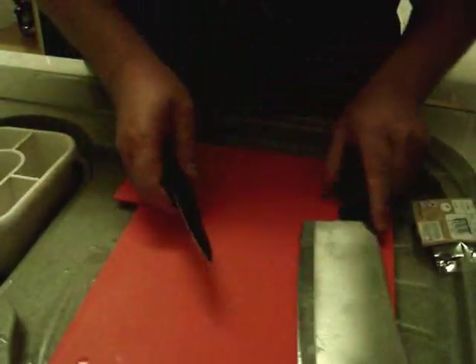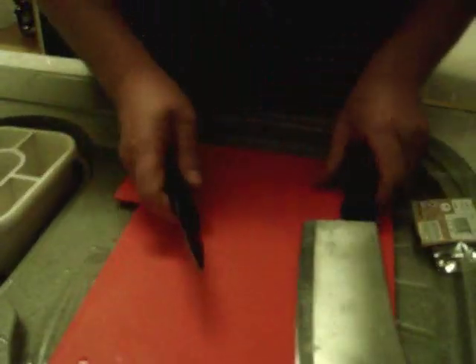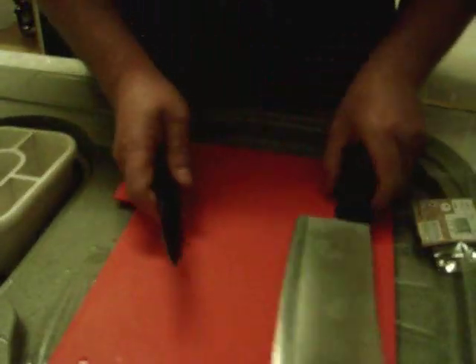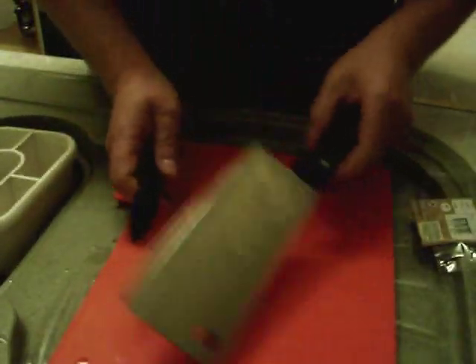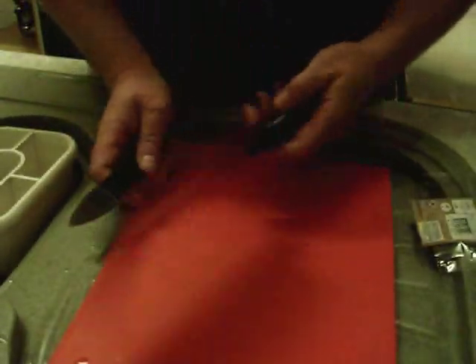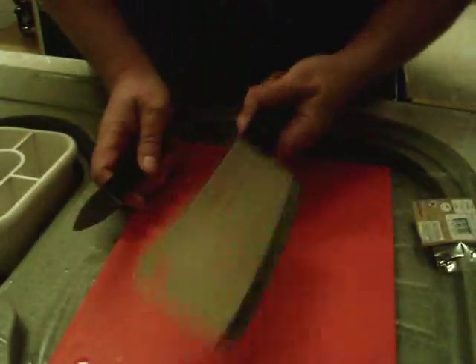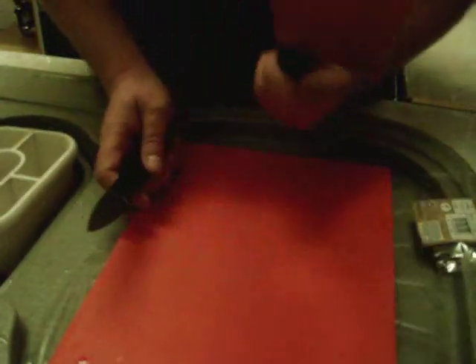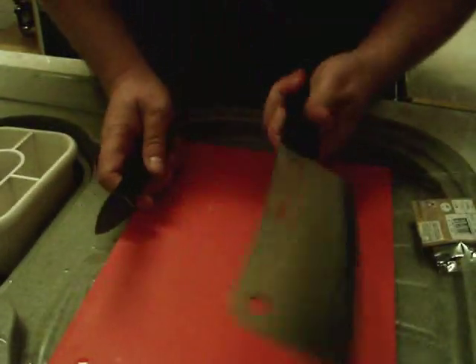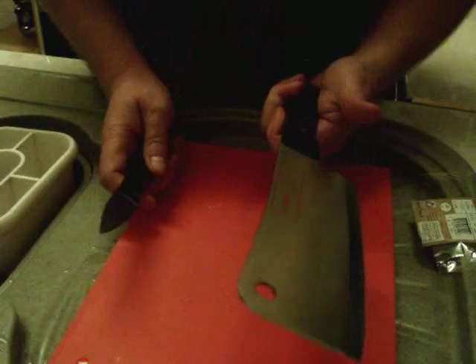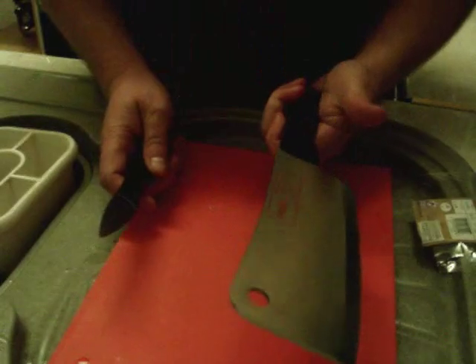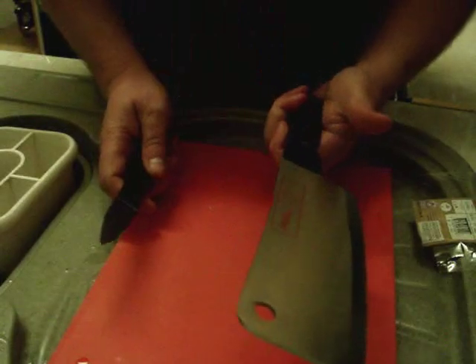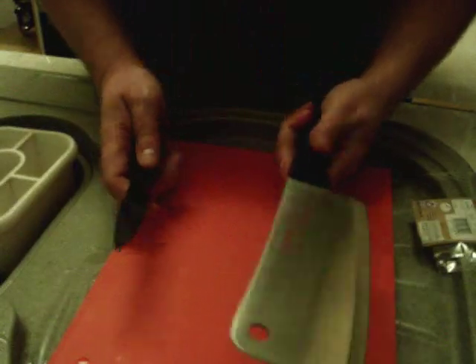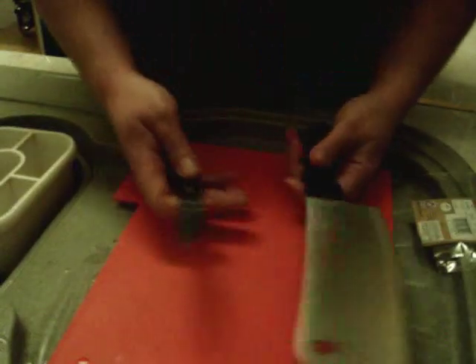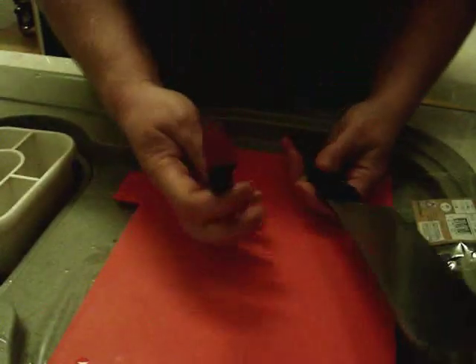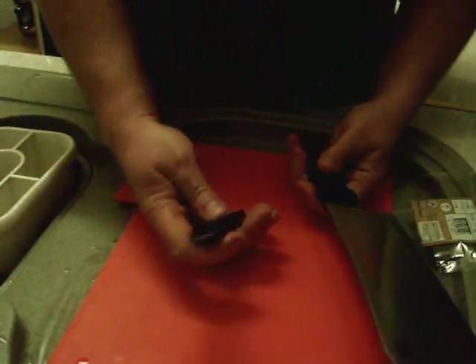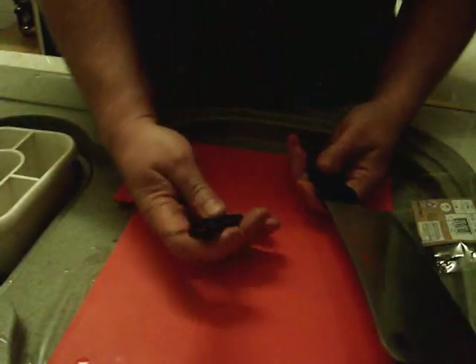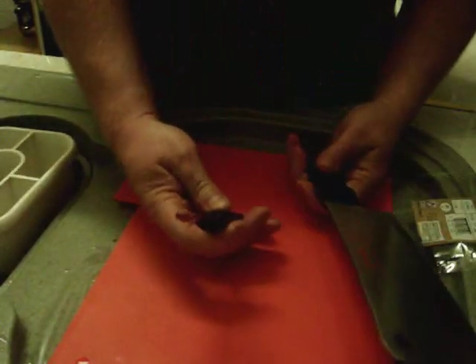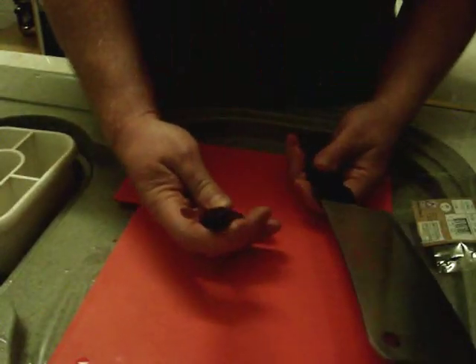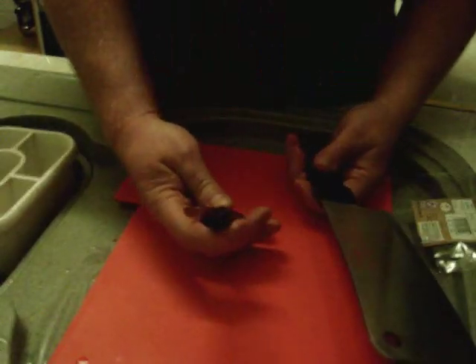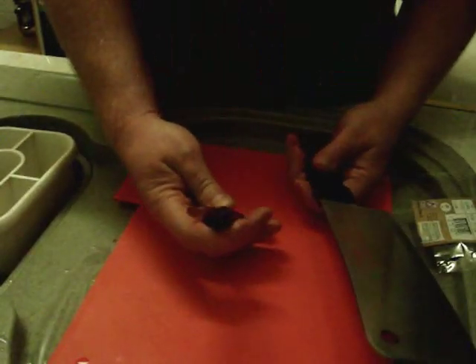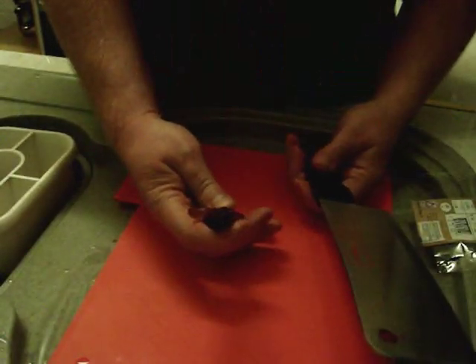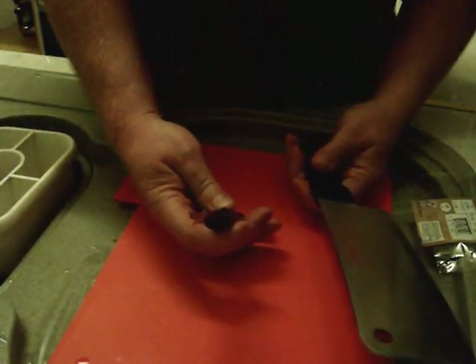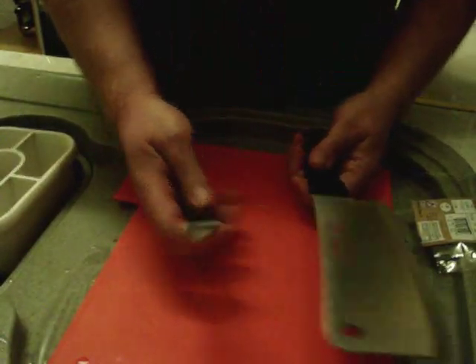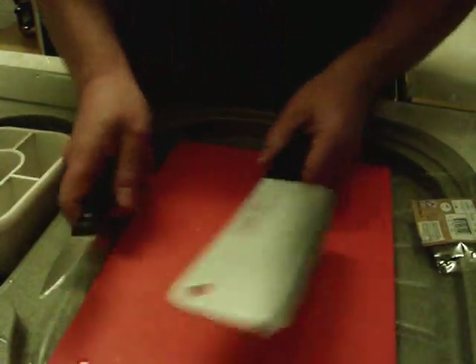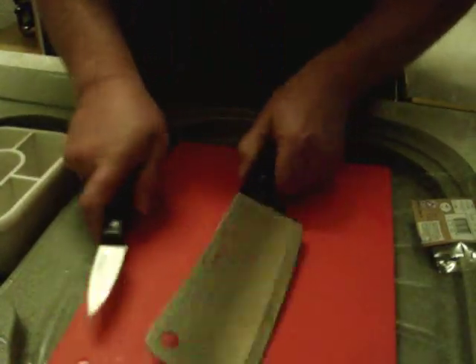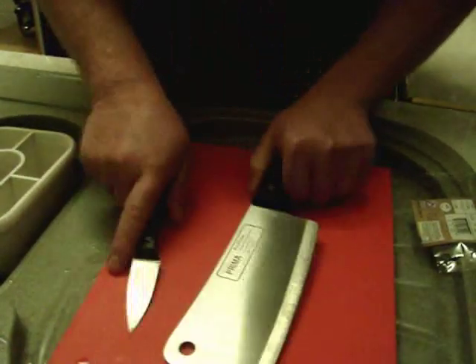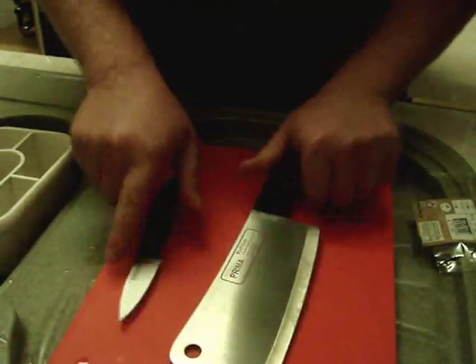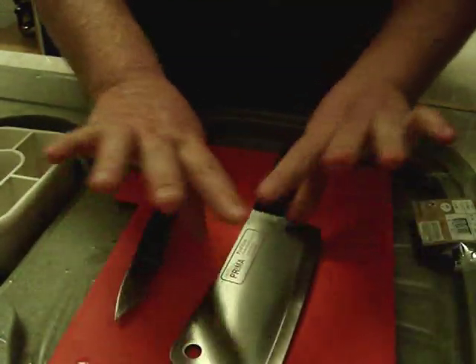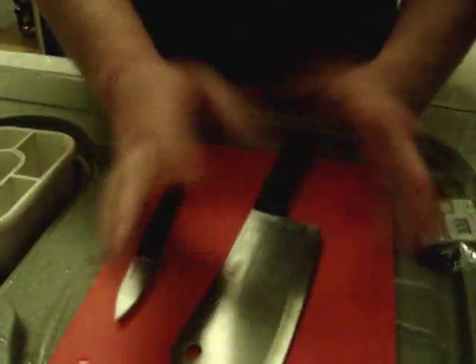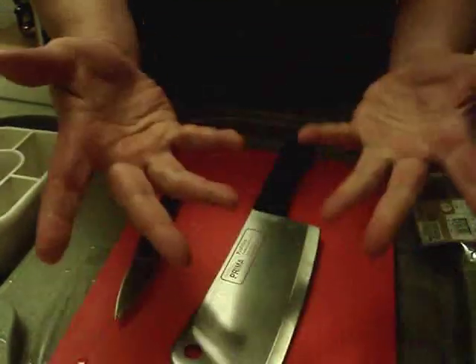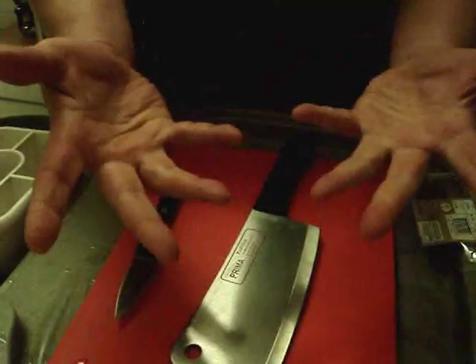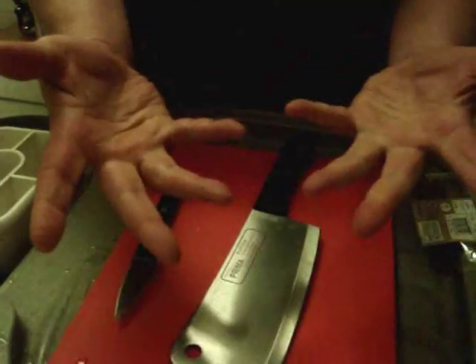You'll need a cleaver and a small sharp knife. And hands.